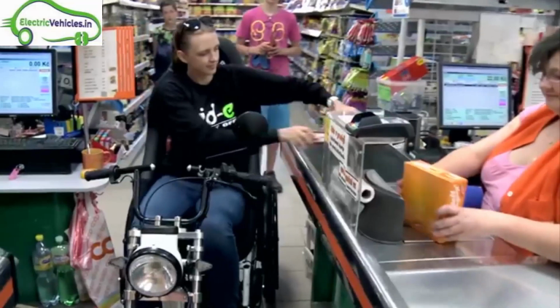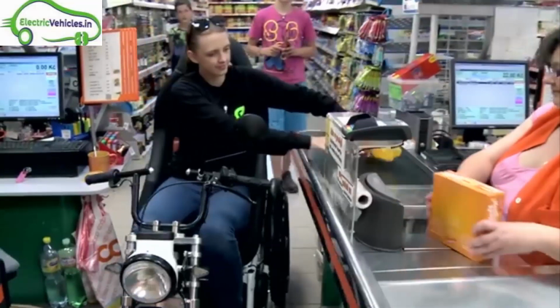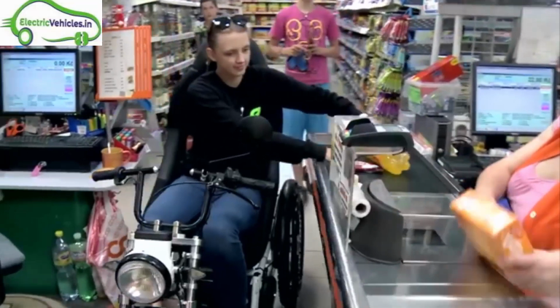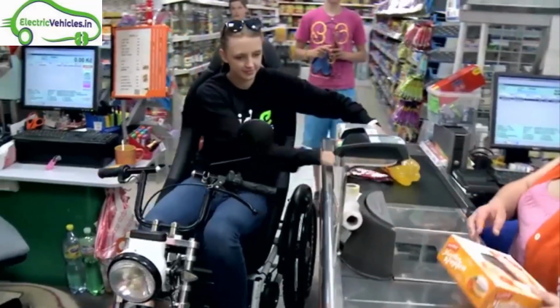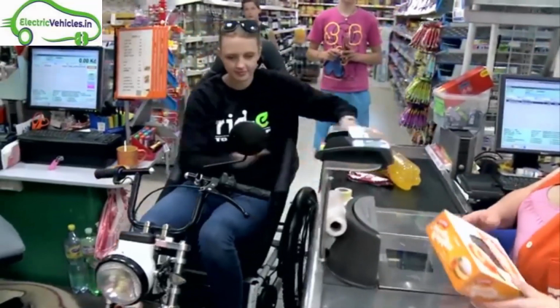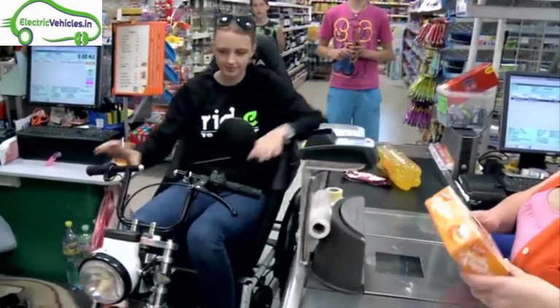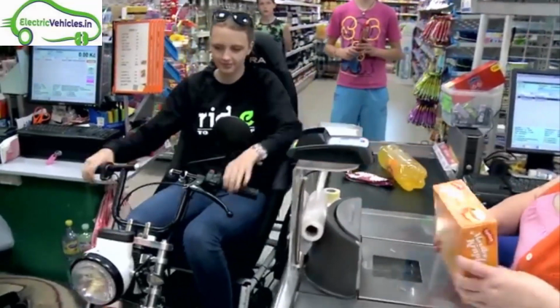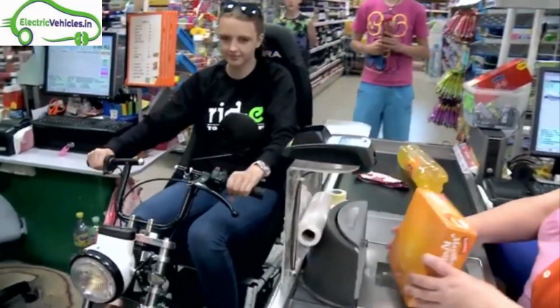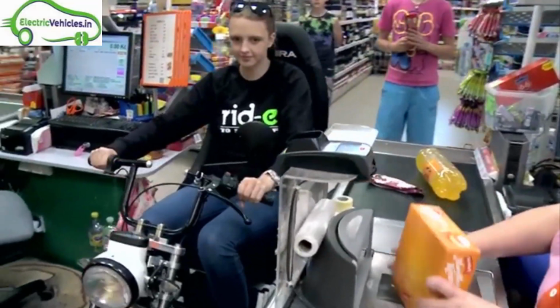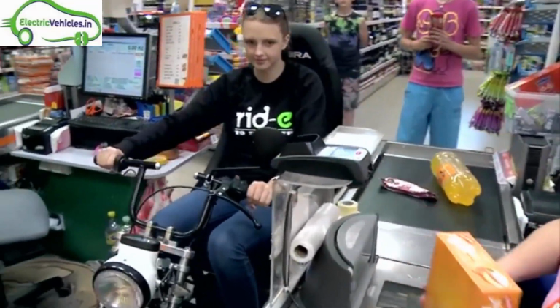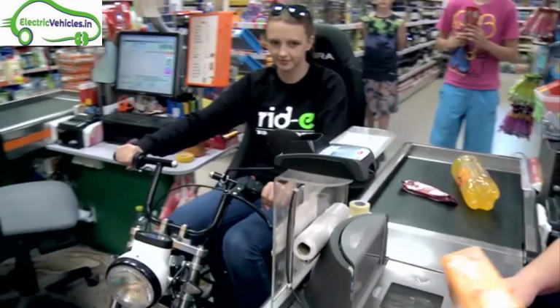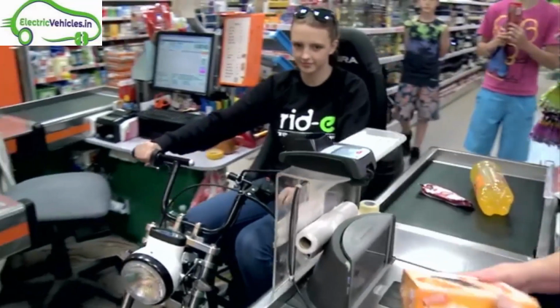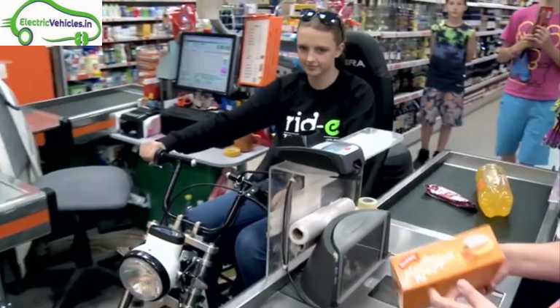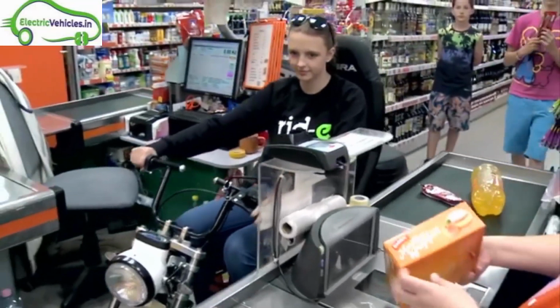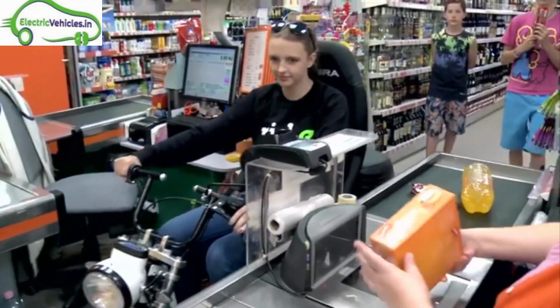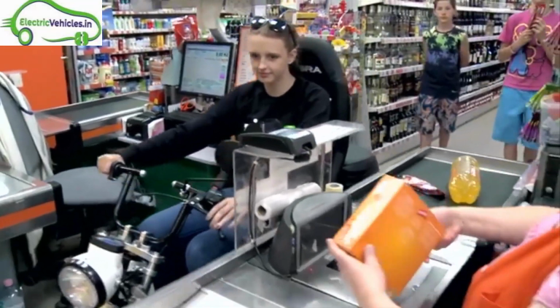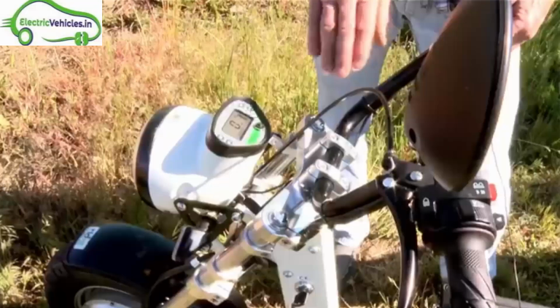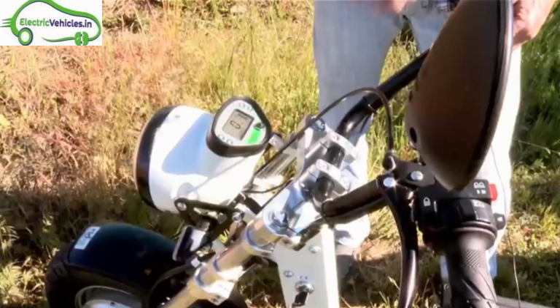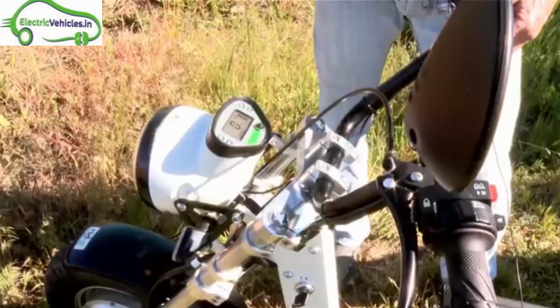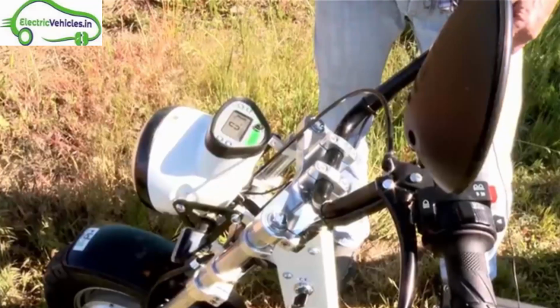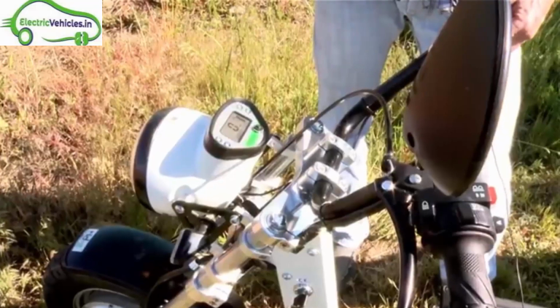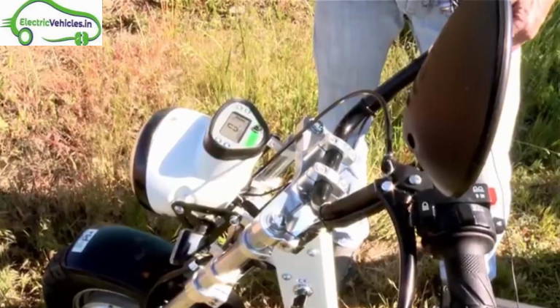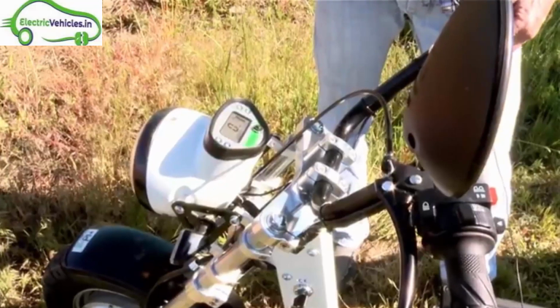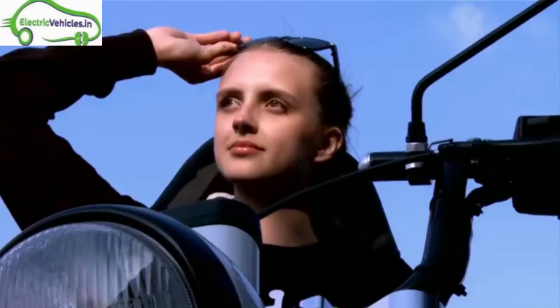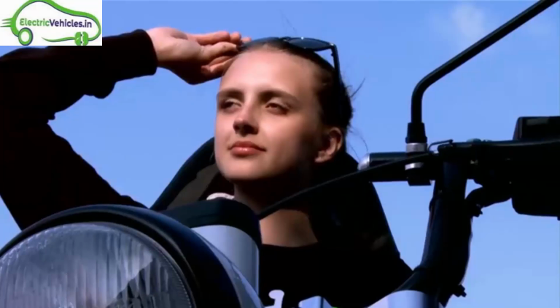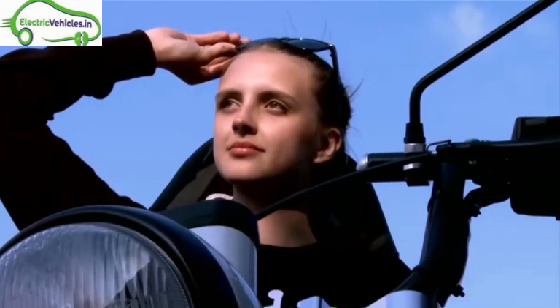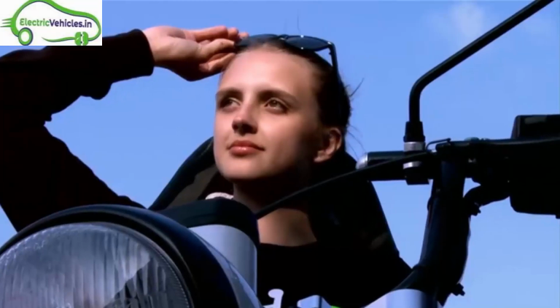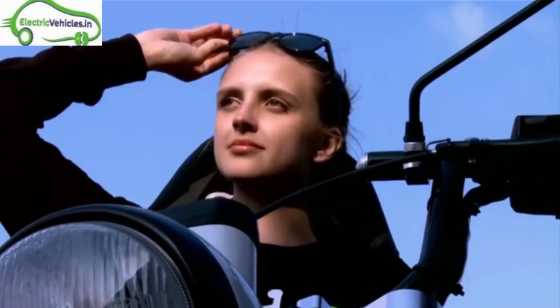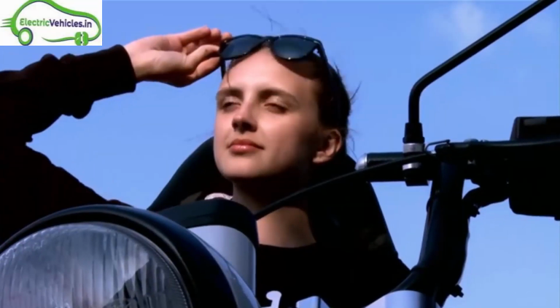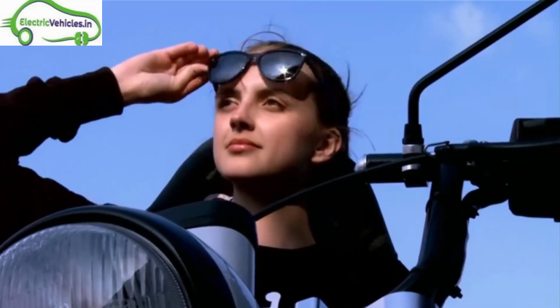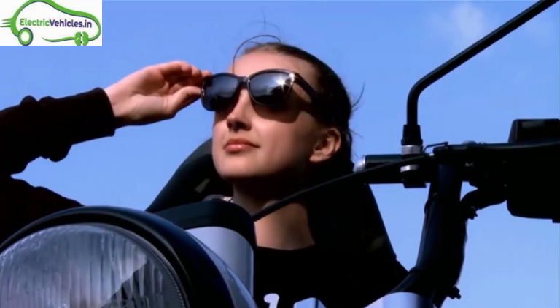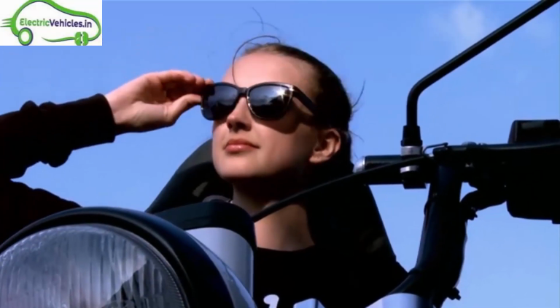On the road, Ride EE looks like an electric bike at the front and a wheelchair at the back.